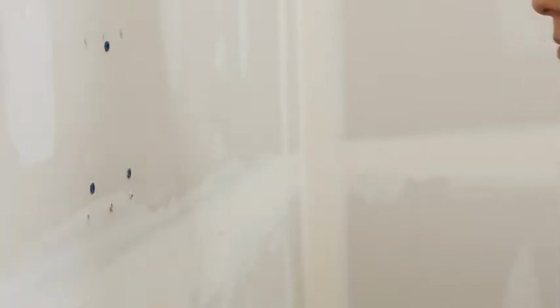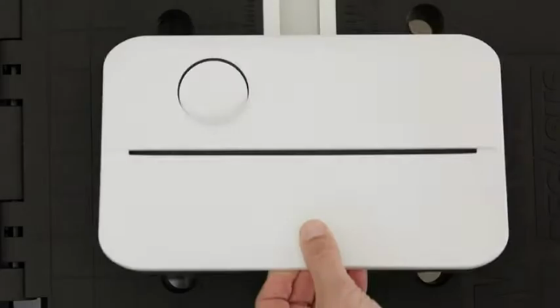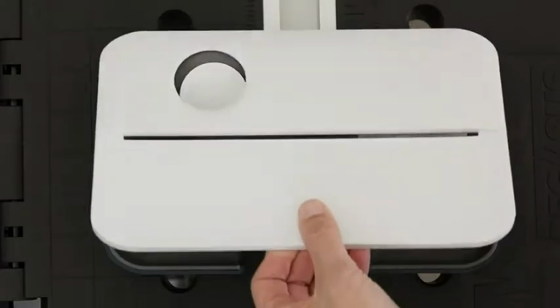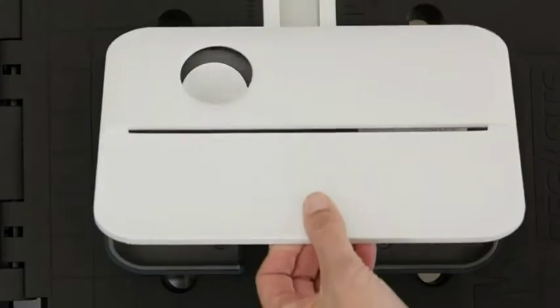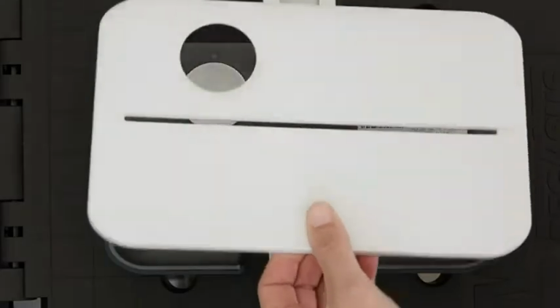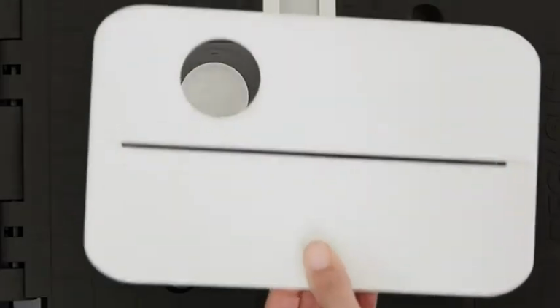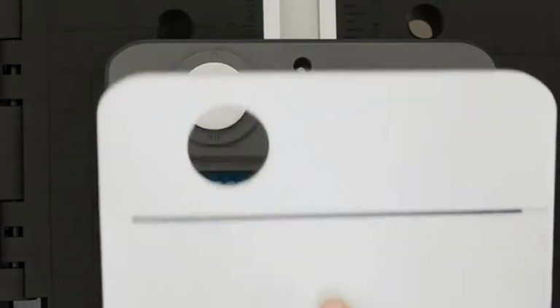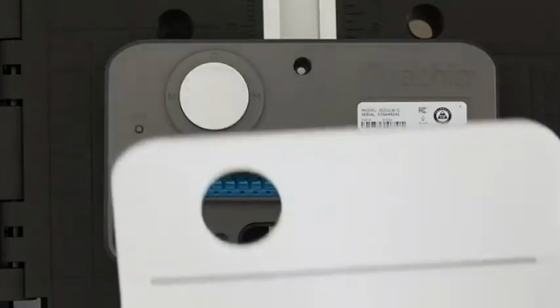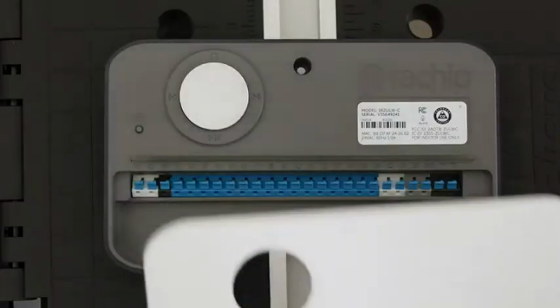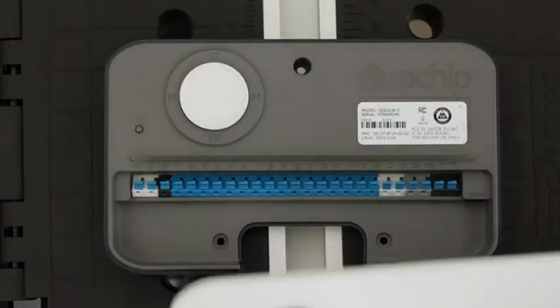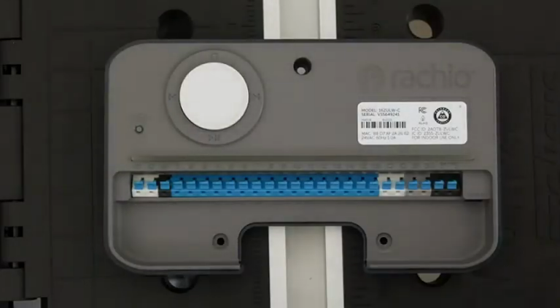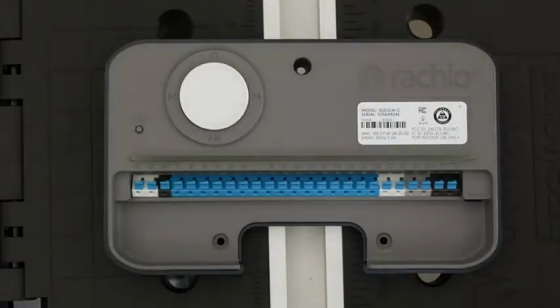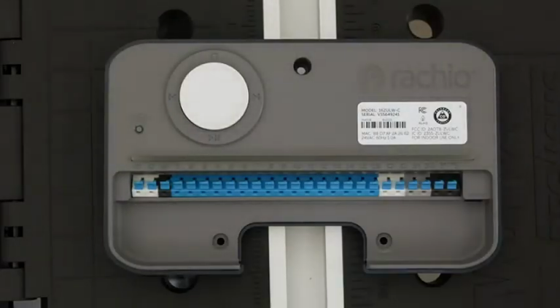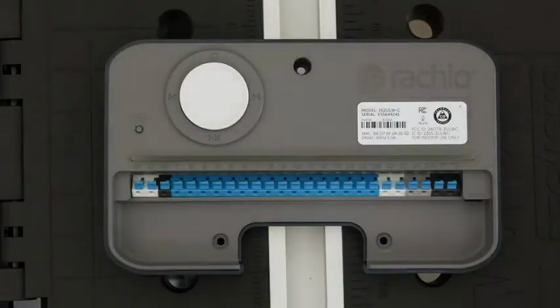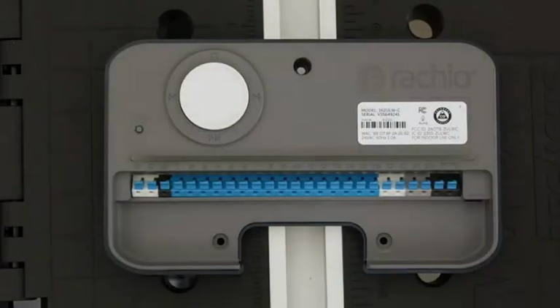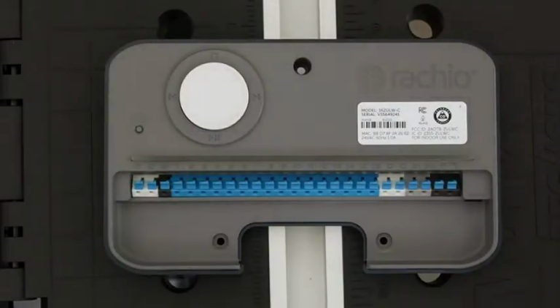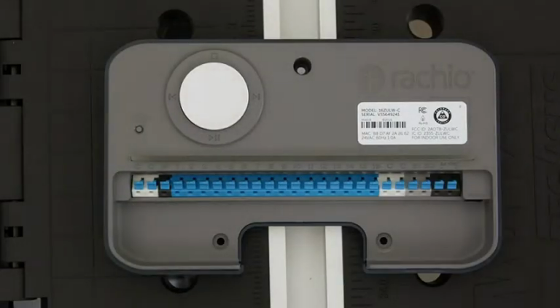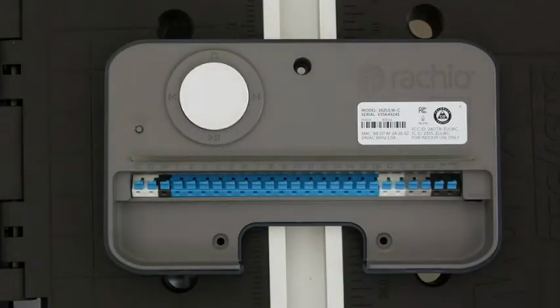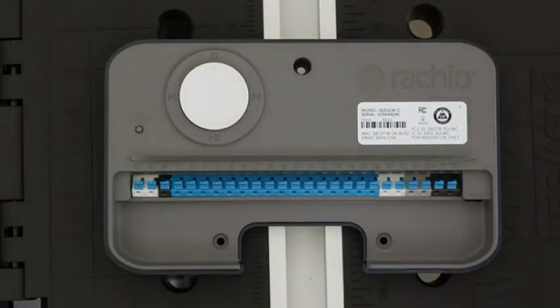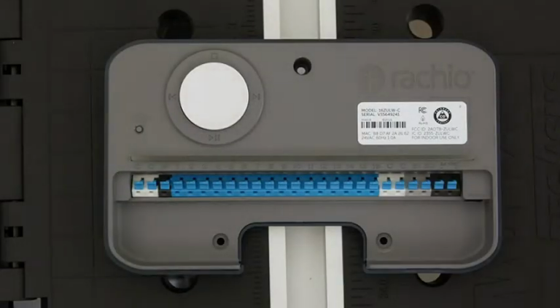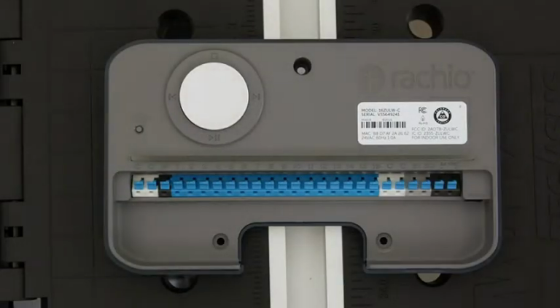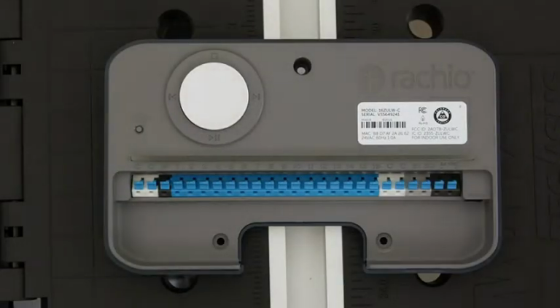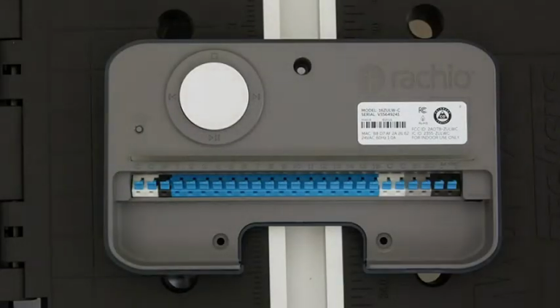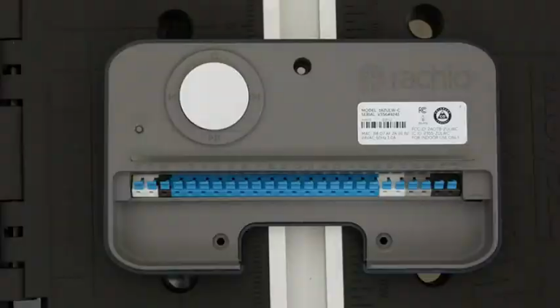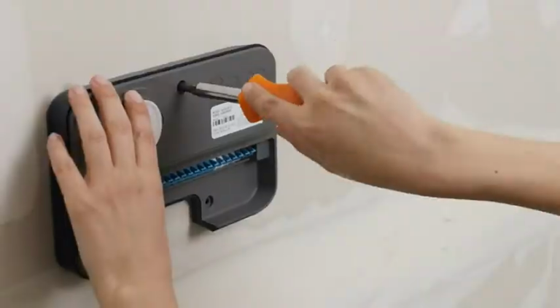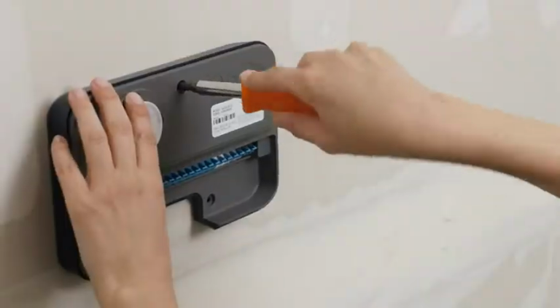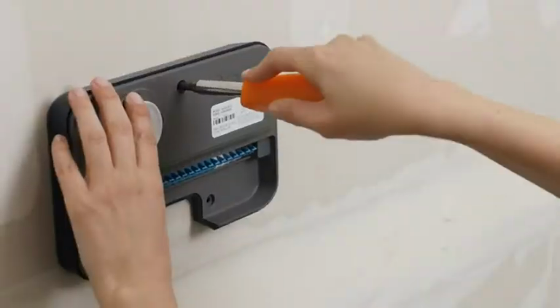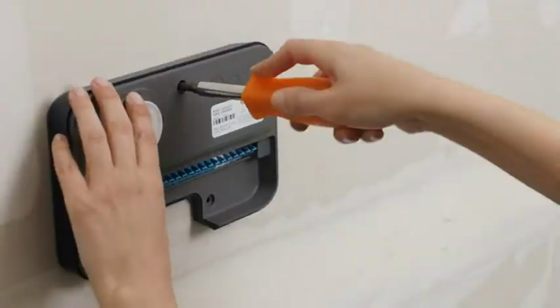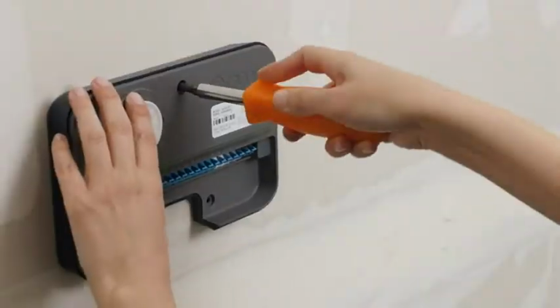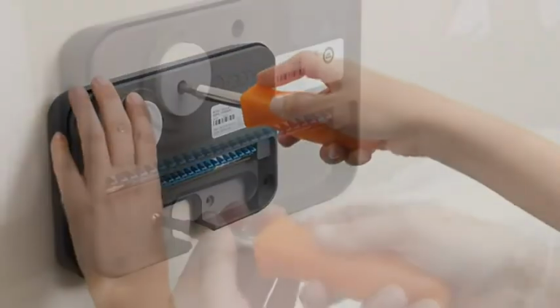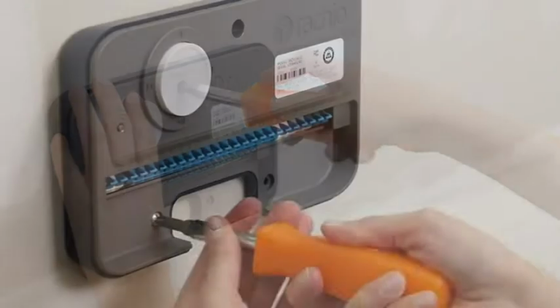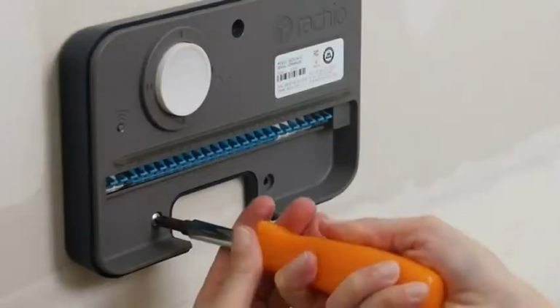Drill a hole for each anchor and gently tap them into place. Remove the magnetic faceplate to reveal the three mounting holes and the terminal block, then hang the controller.